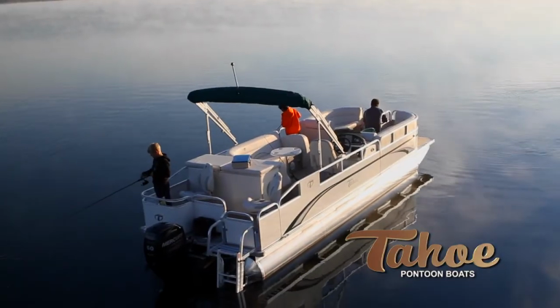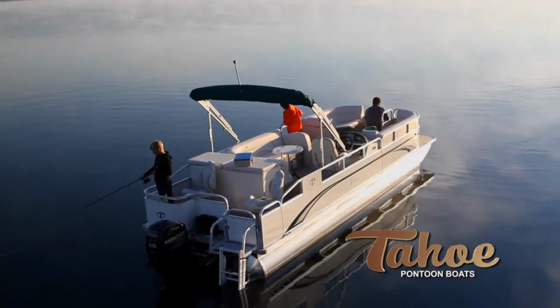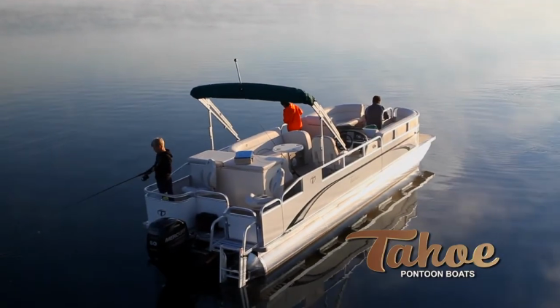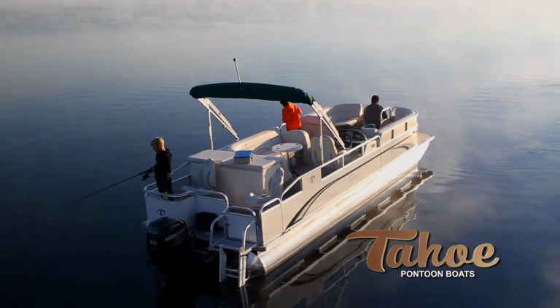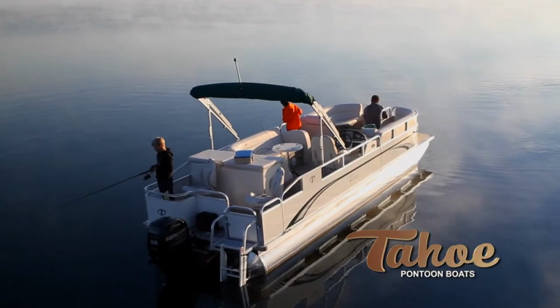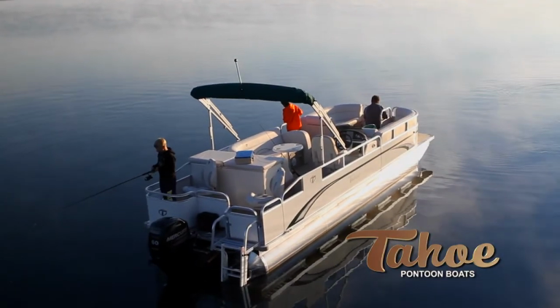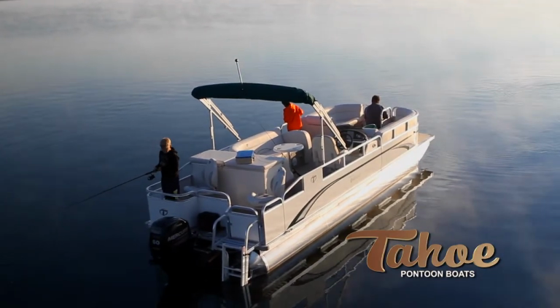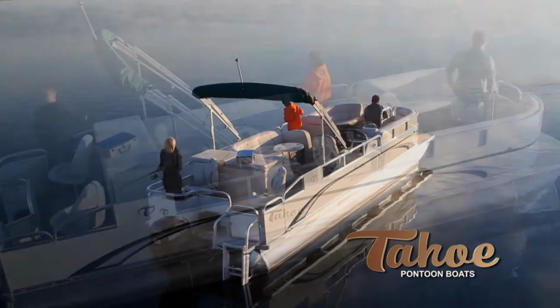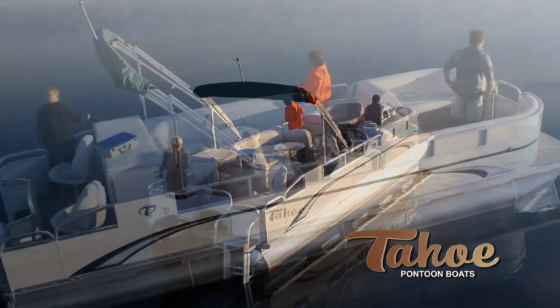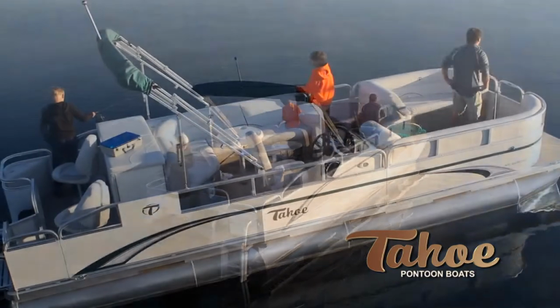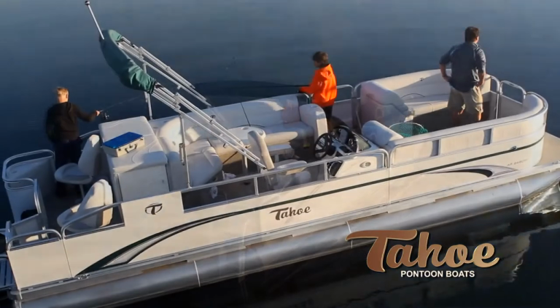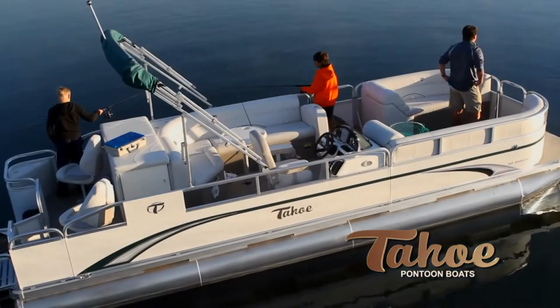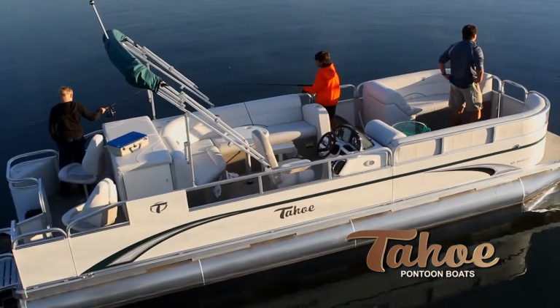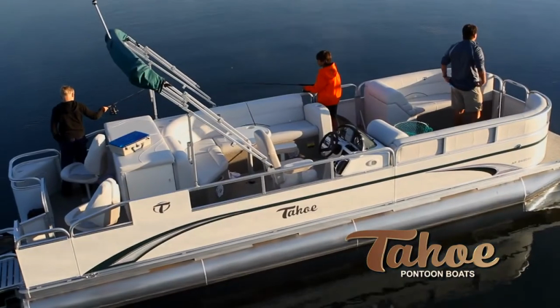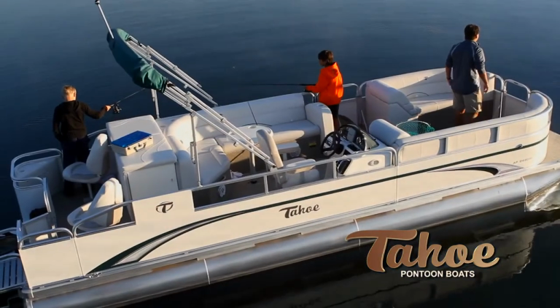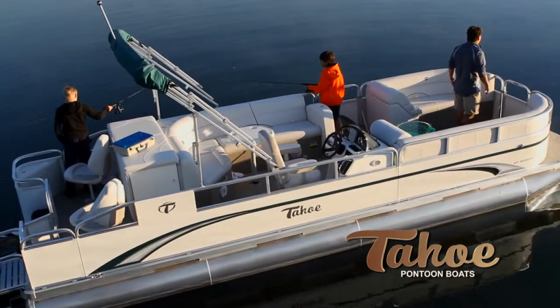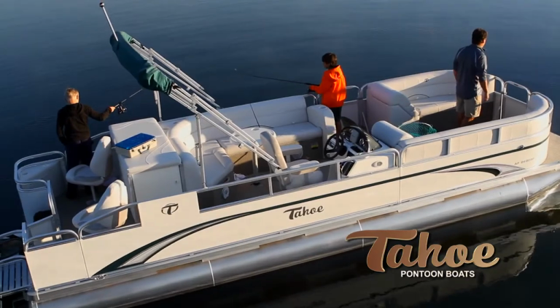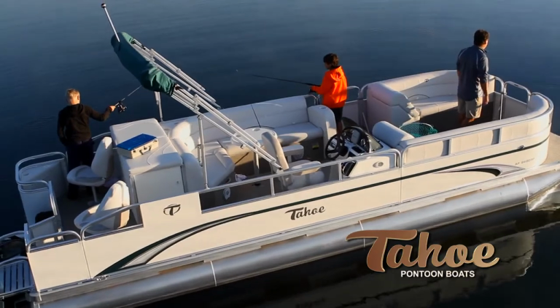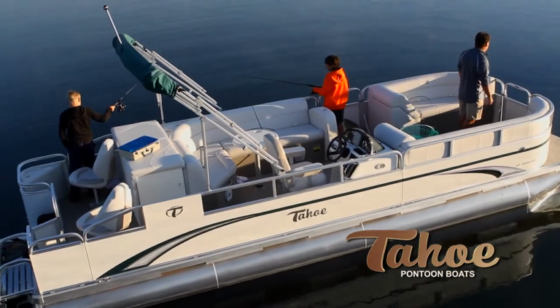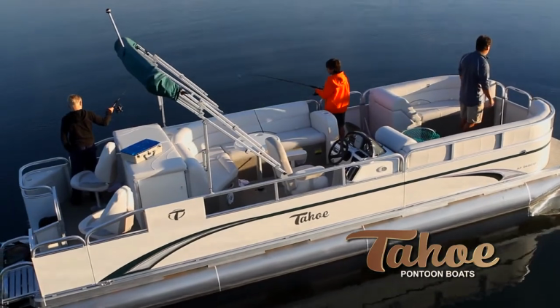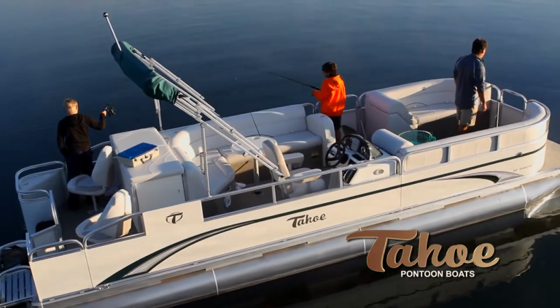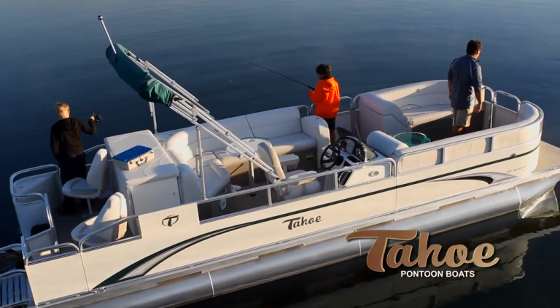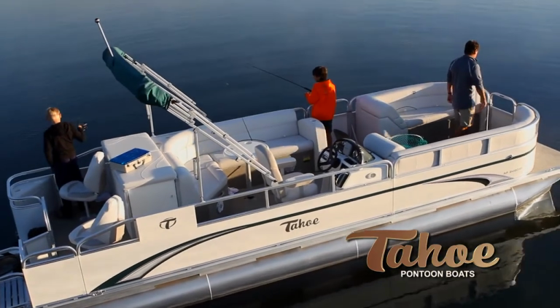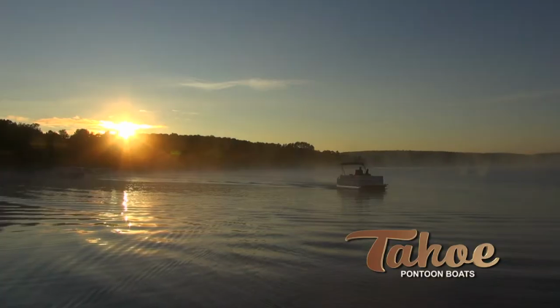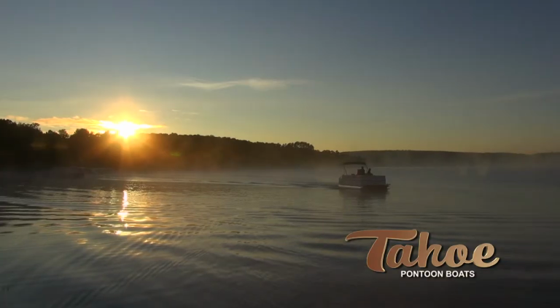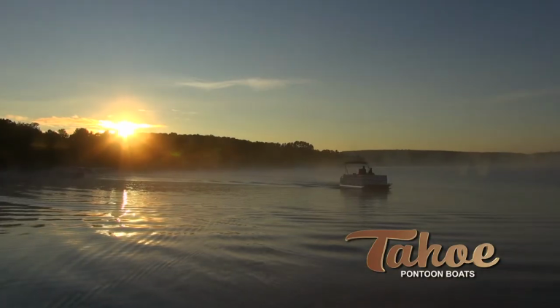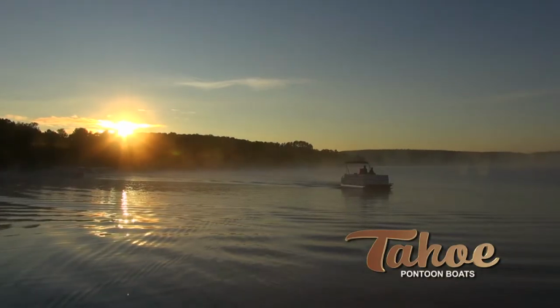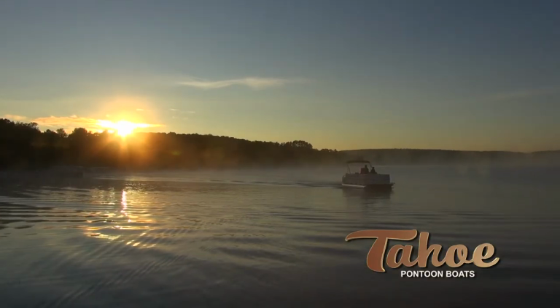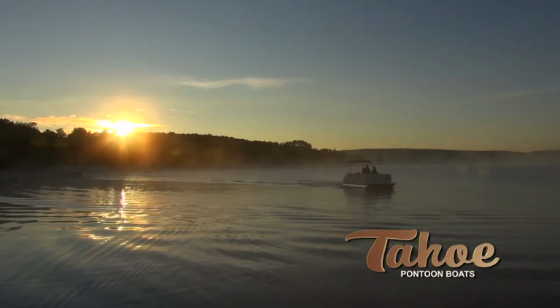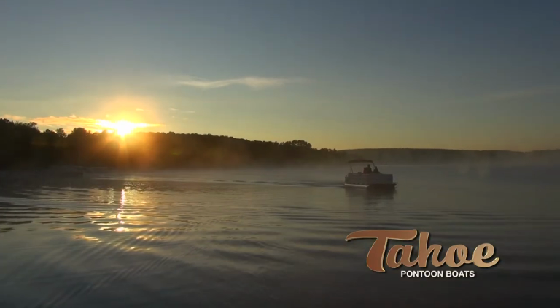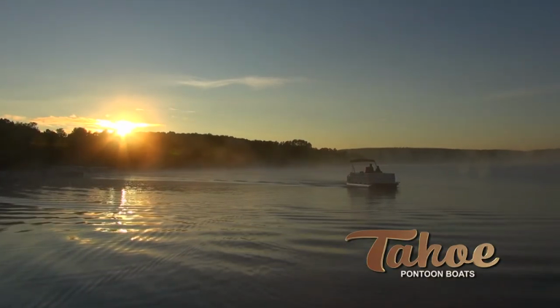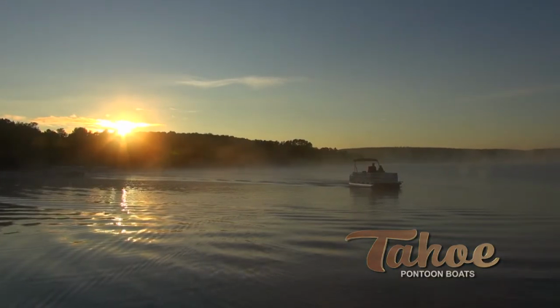So get some real fishing done and find your secret spot with the Tahoe A Fish.